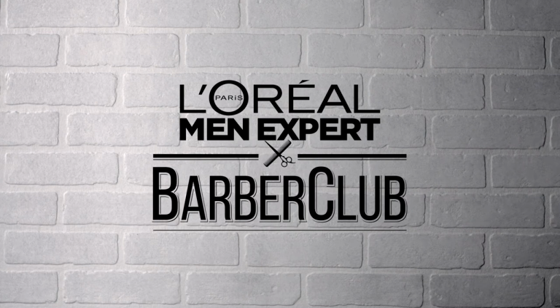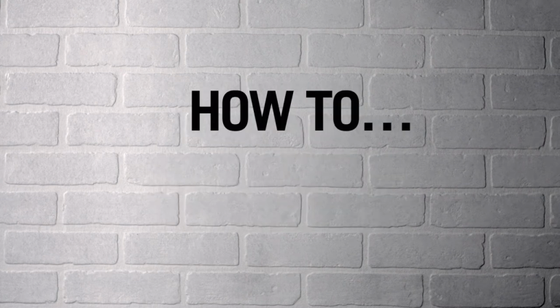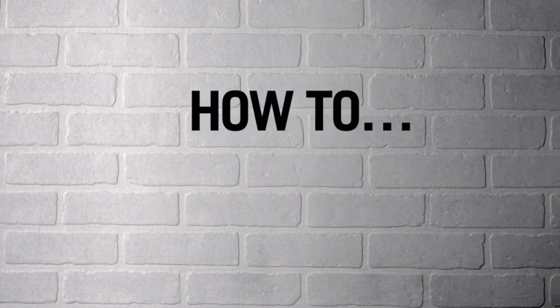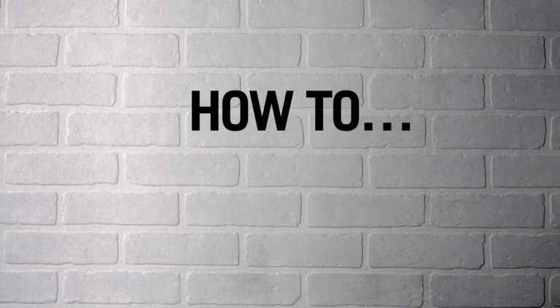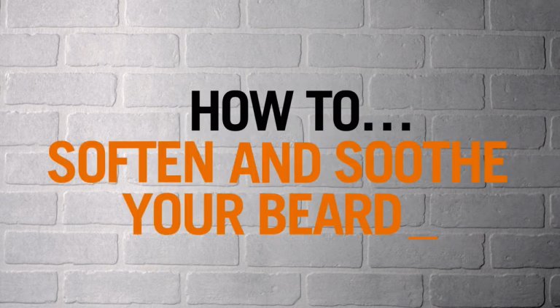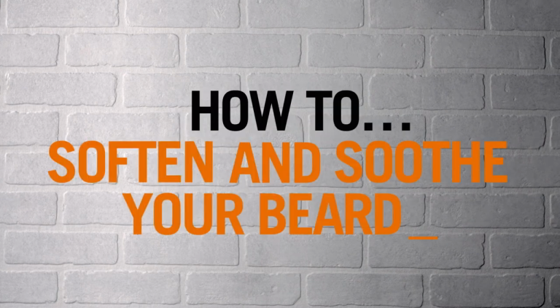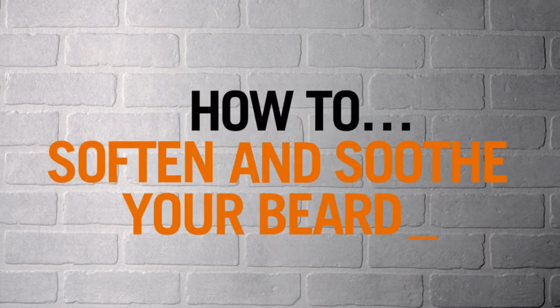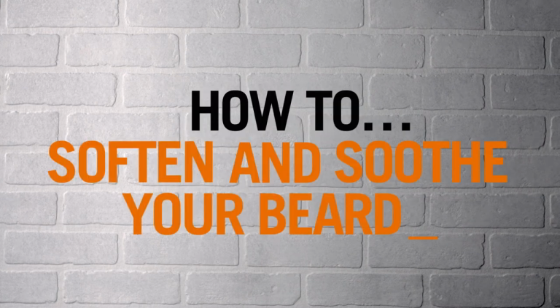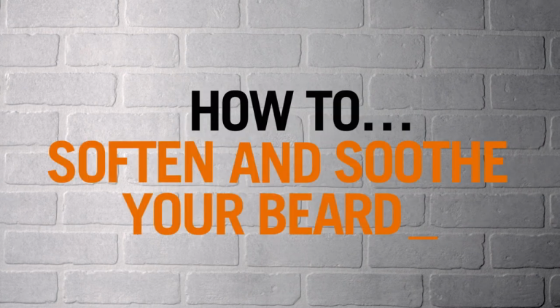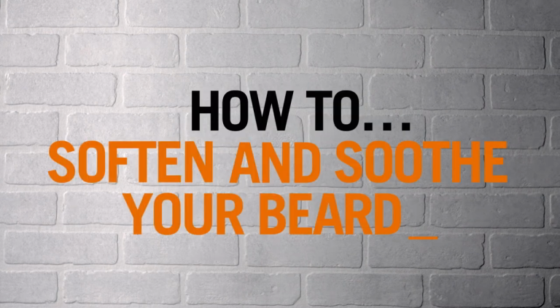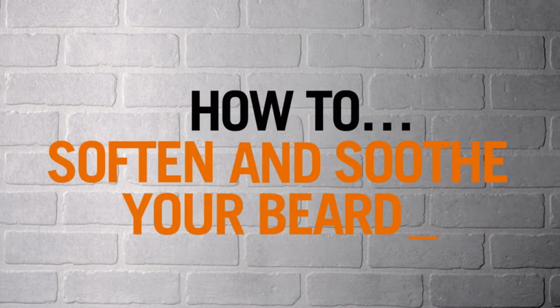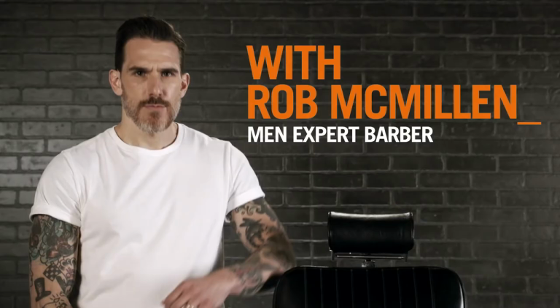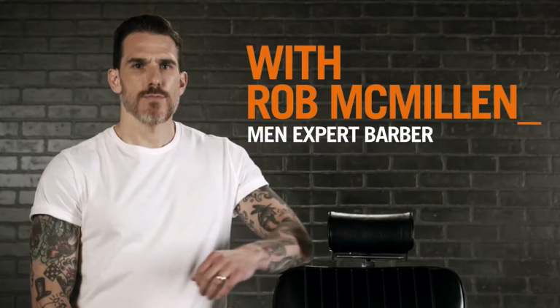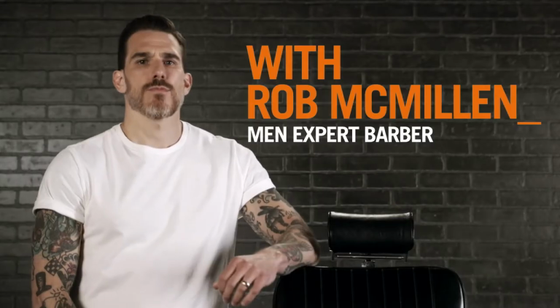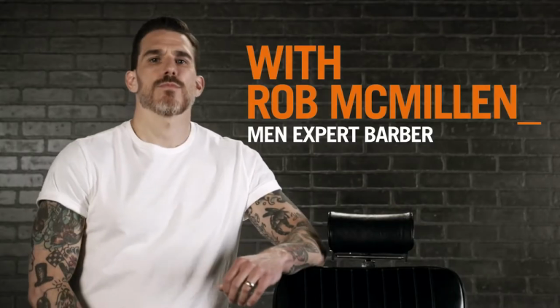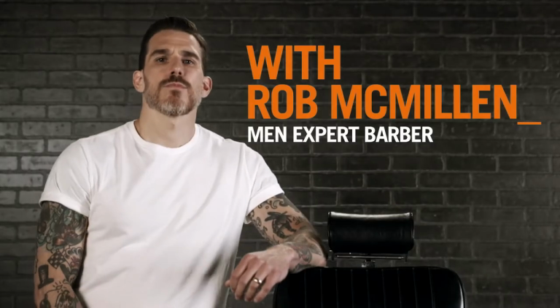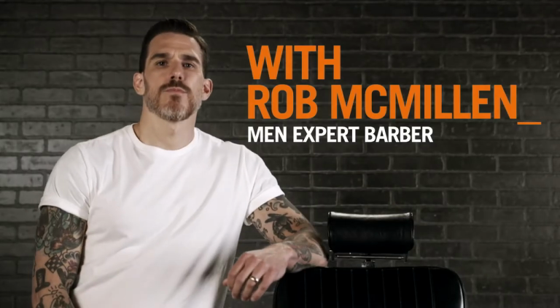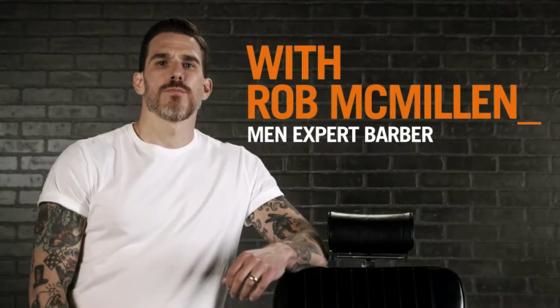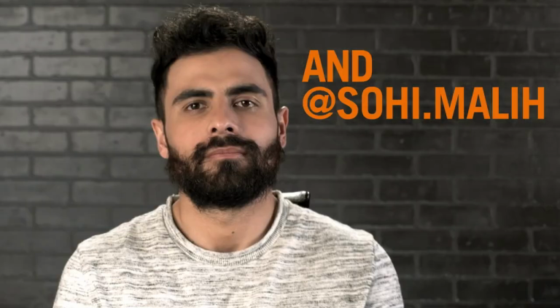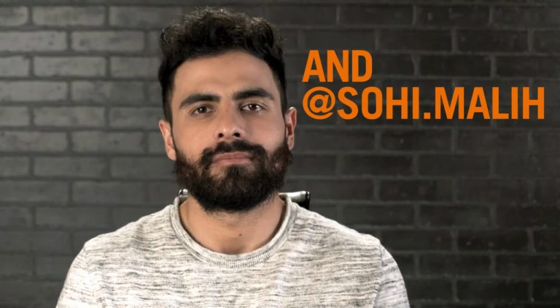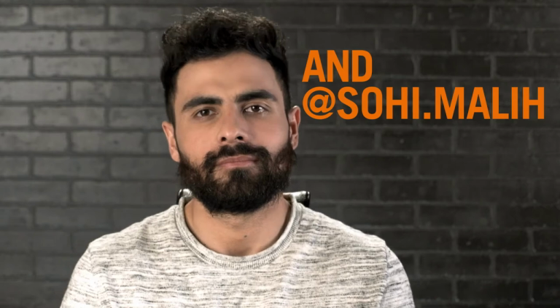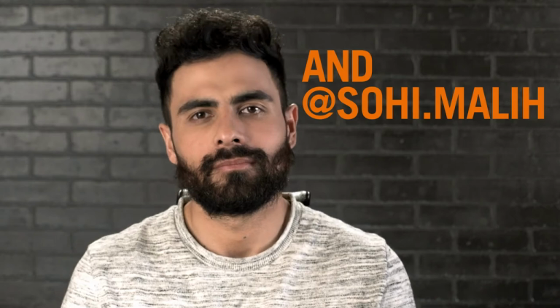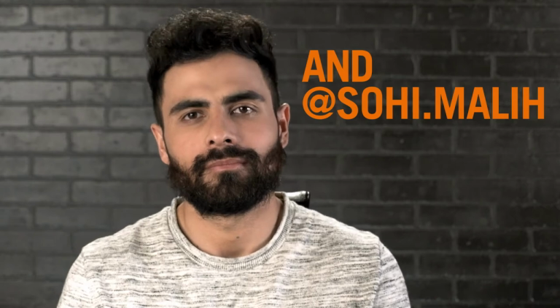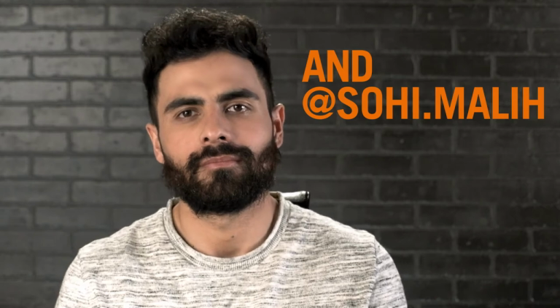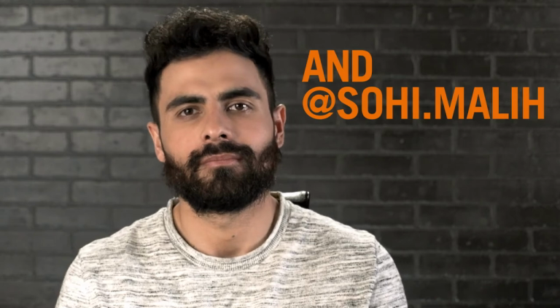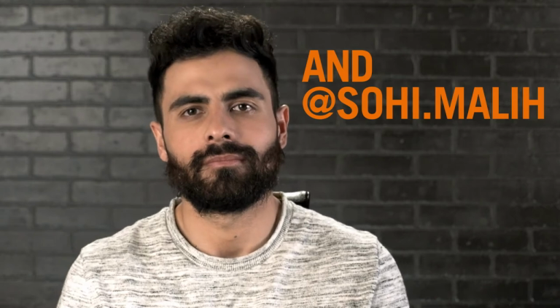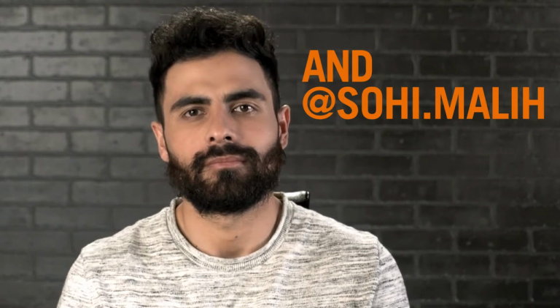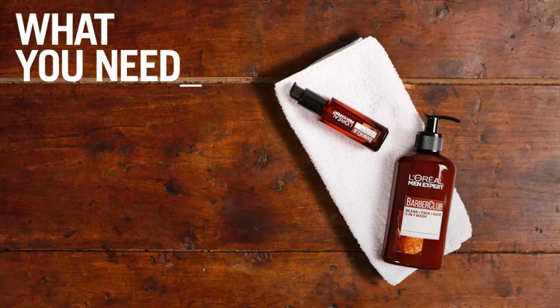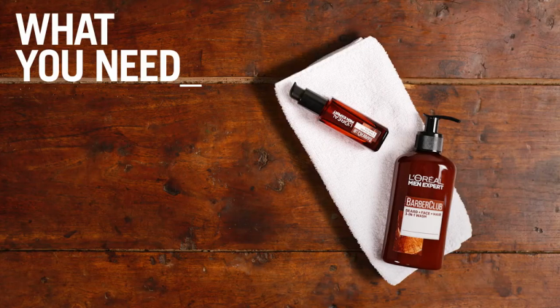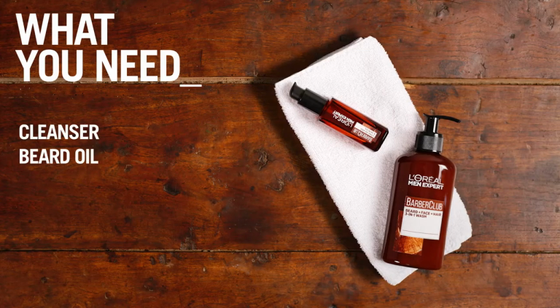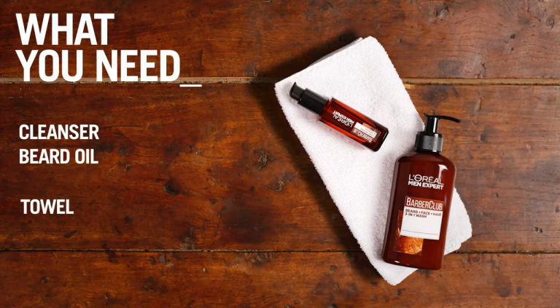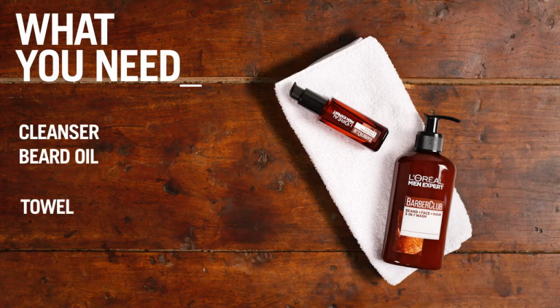How to Soften and Soothe Your Beard with me, Rob McMillan, and SoHeMolly. Here's what you need.